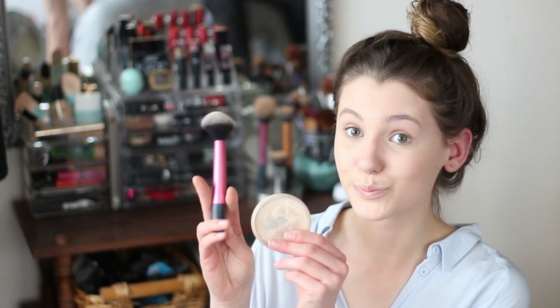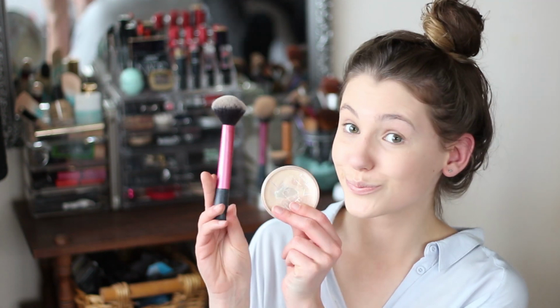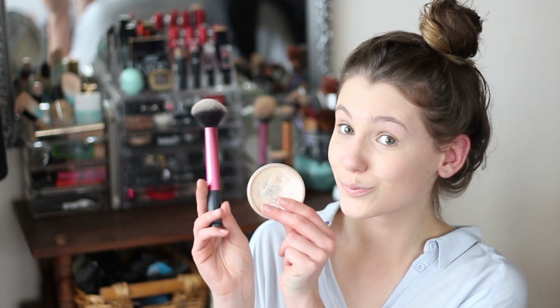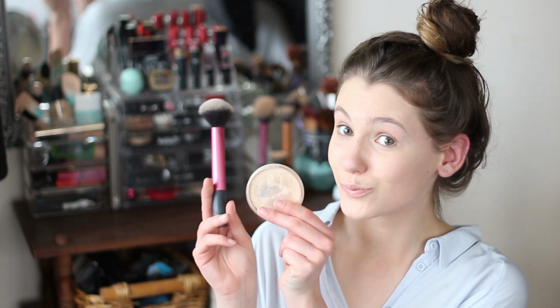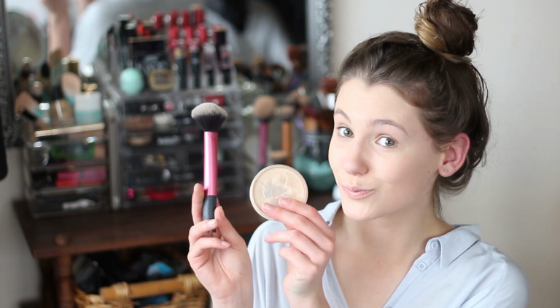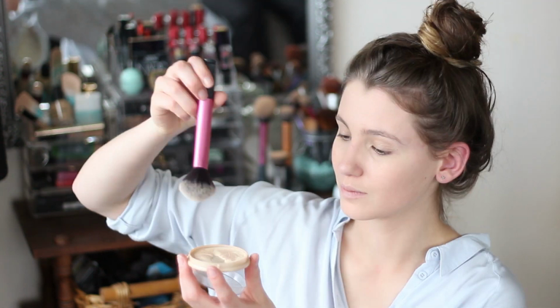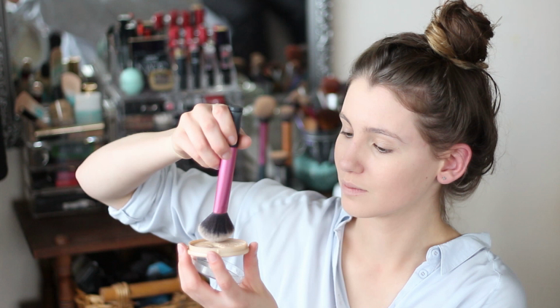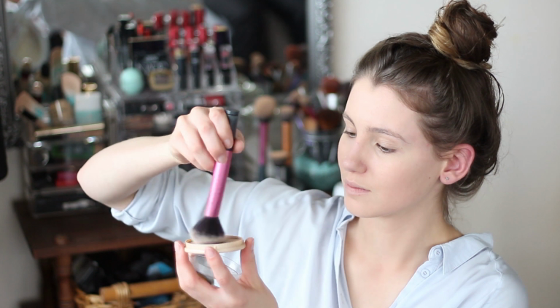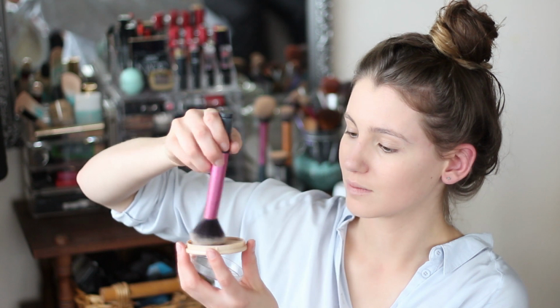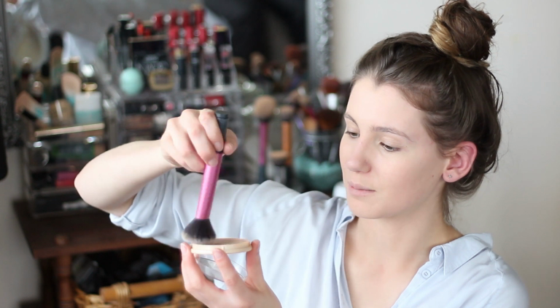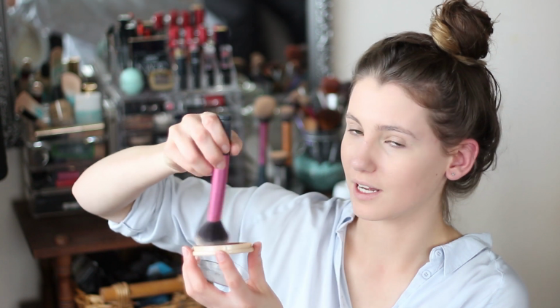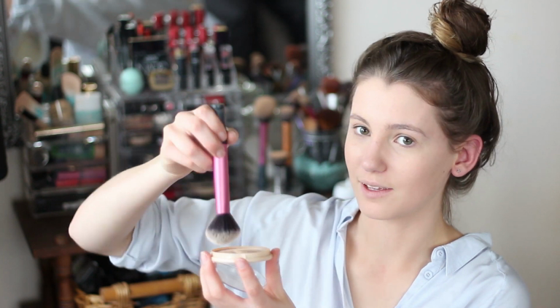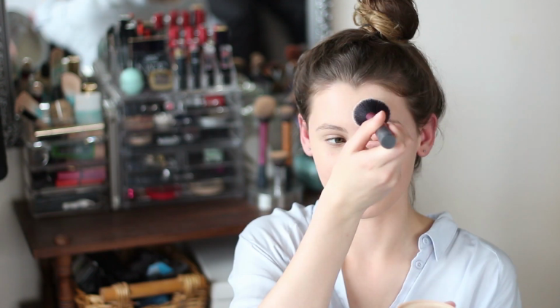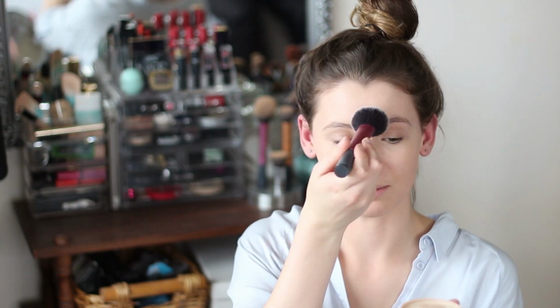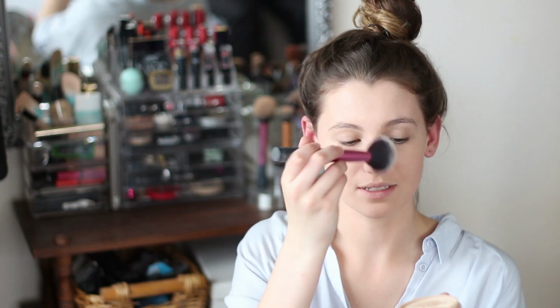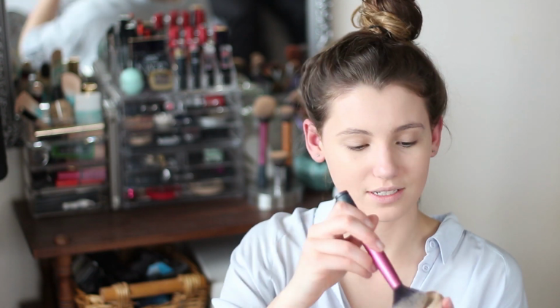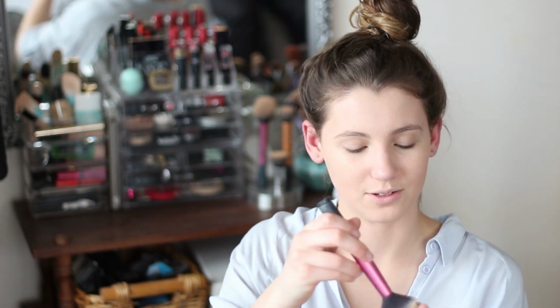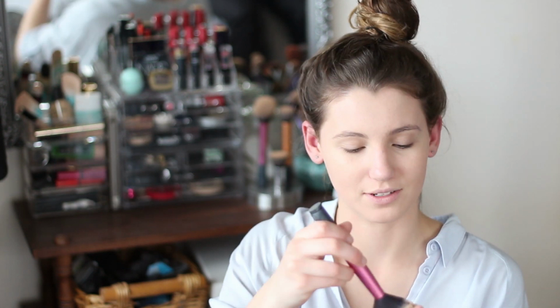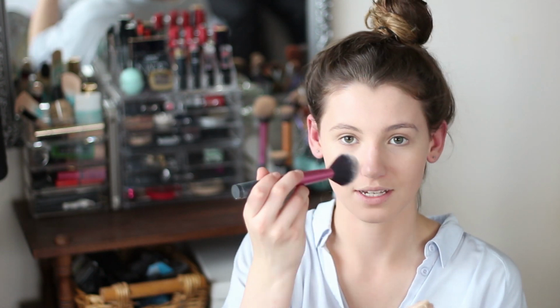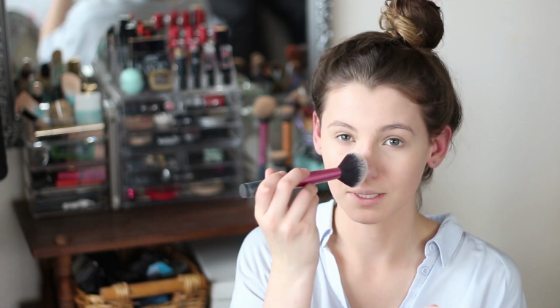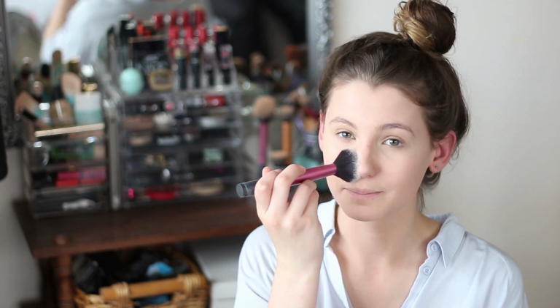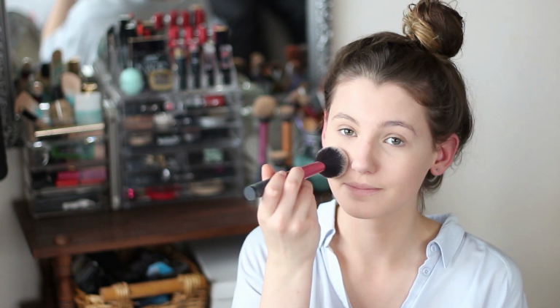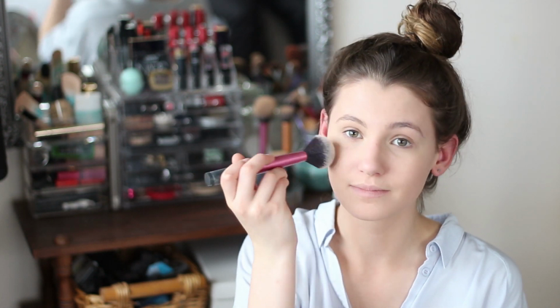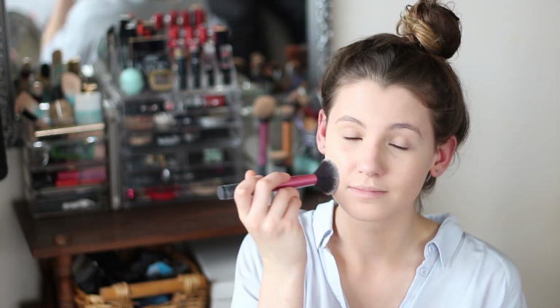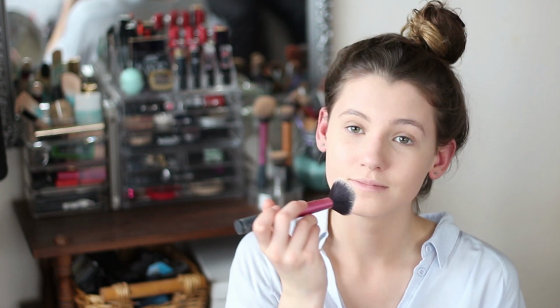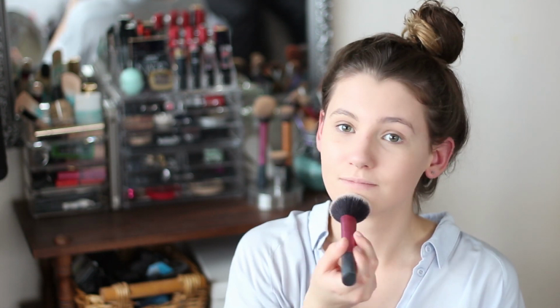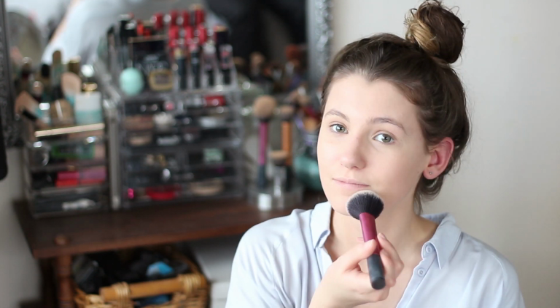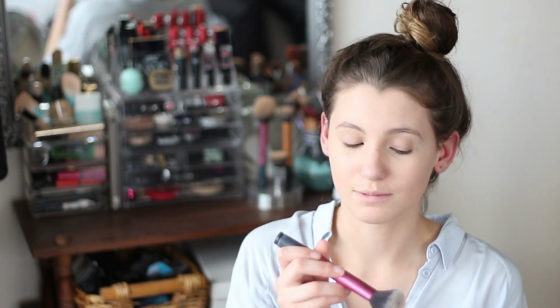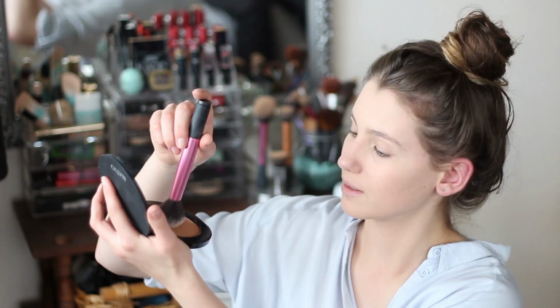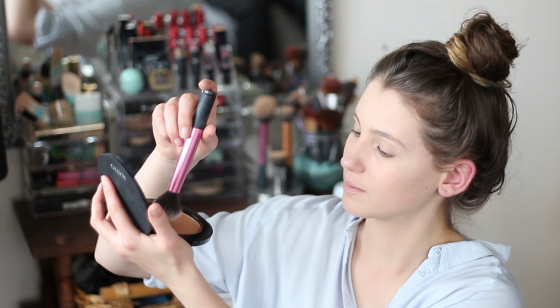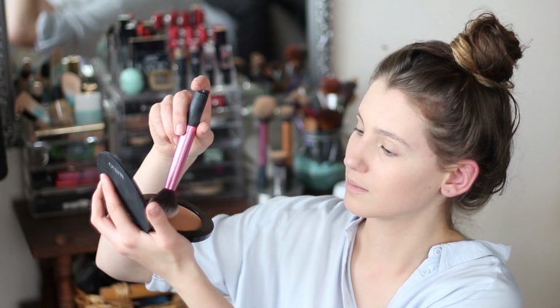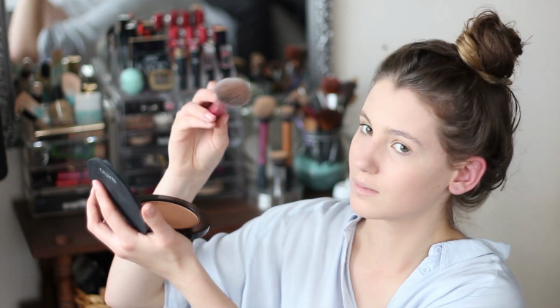And to make sure that all stays on my face I used the Rimmel Stay Matte Powder, which is my favourite and works really well for me.